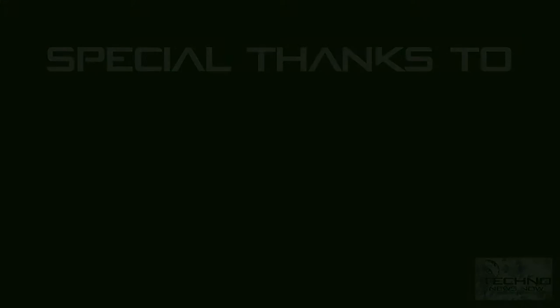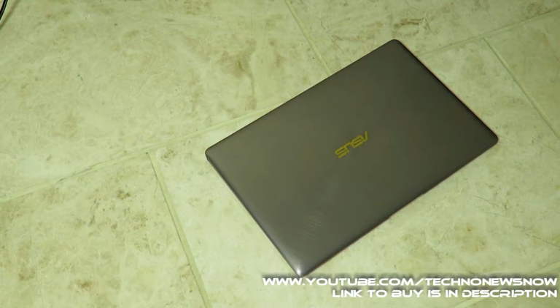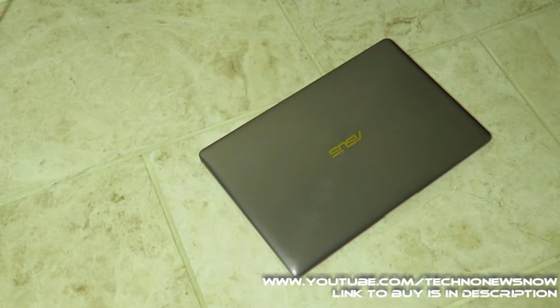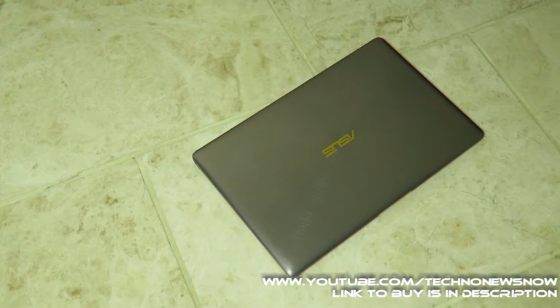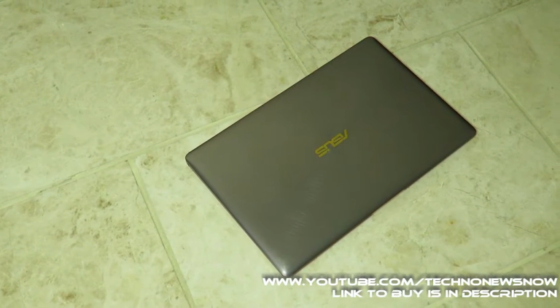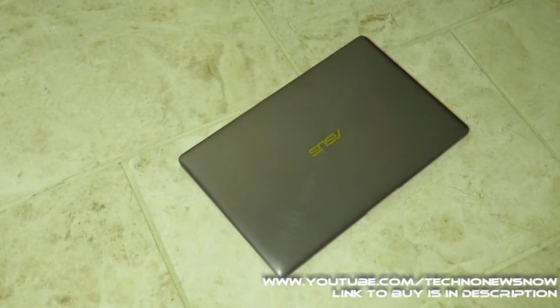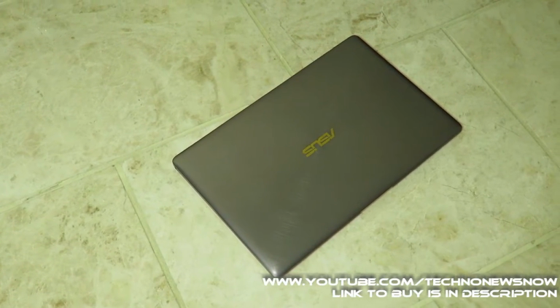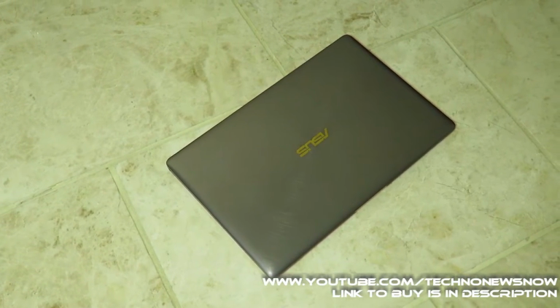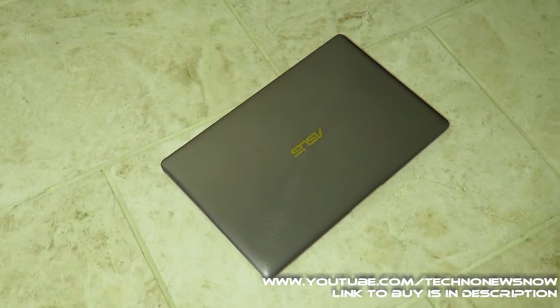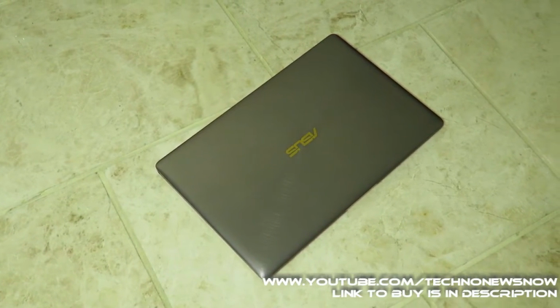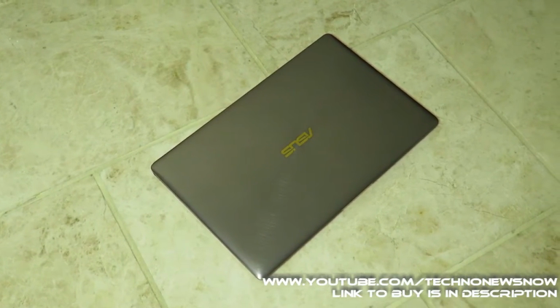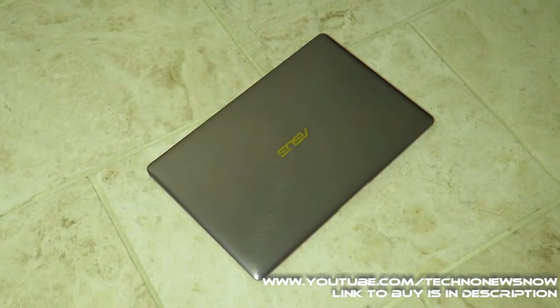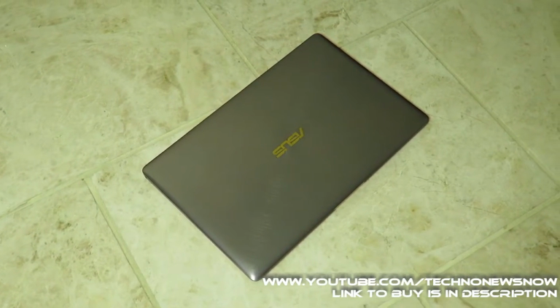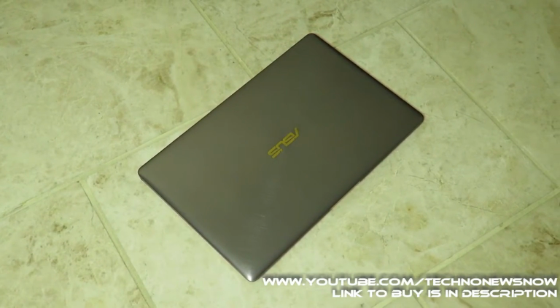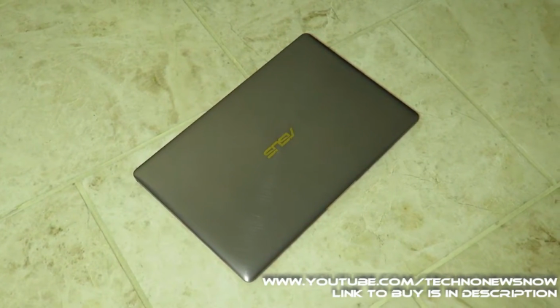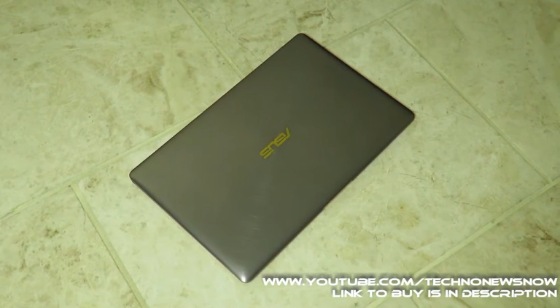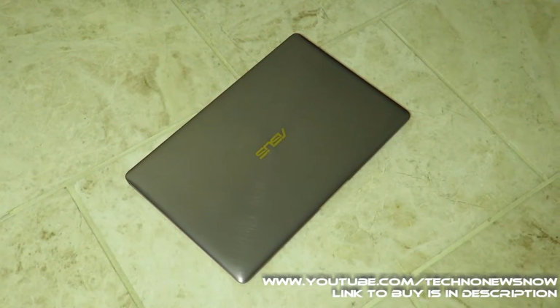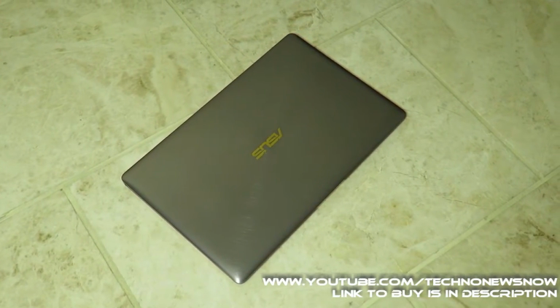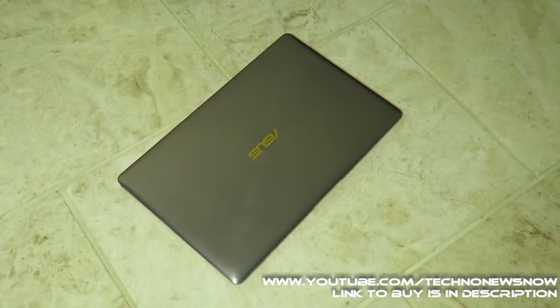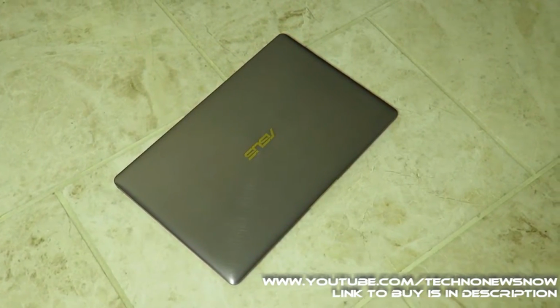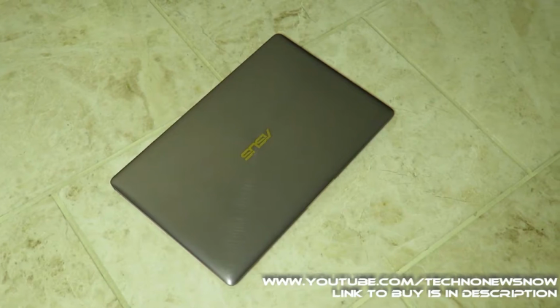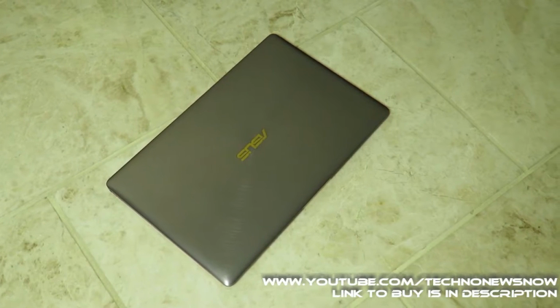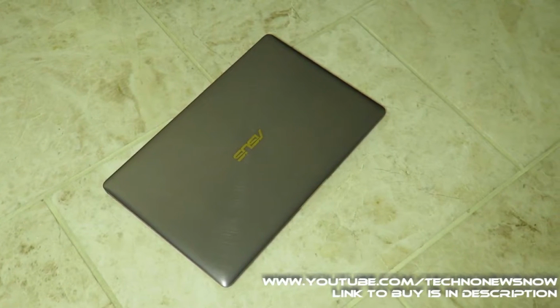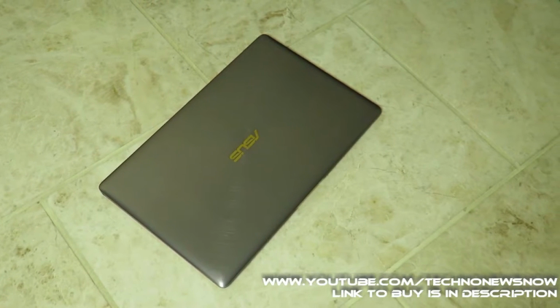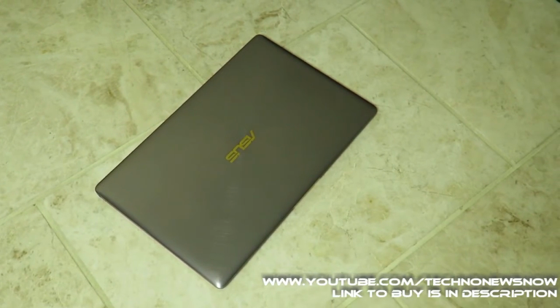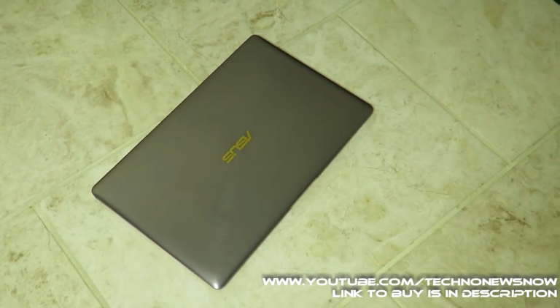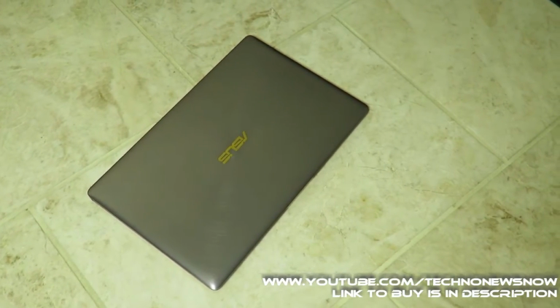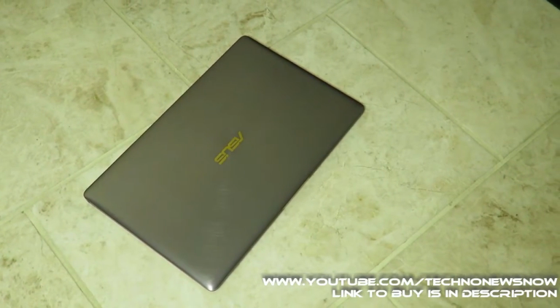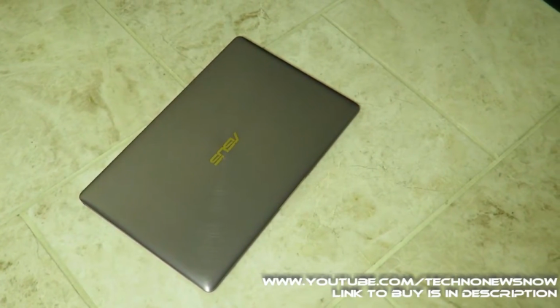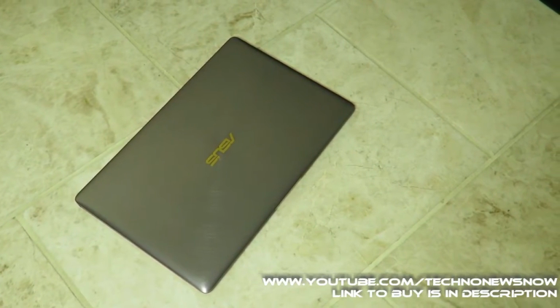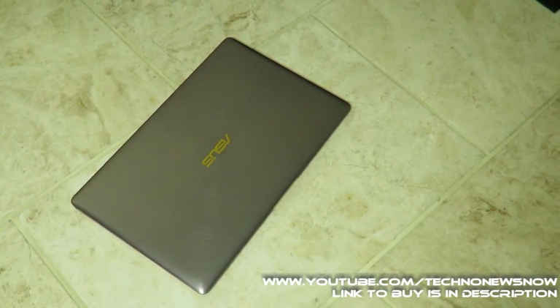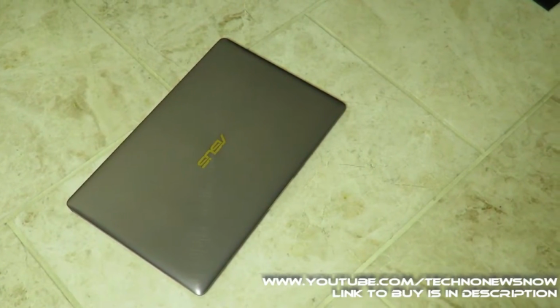Hey guys, this is TNN and today we are going to review the ASUS ZenBook 3, the world's most prestigious laptop.